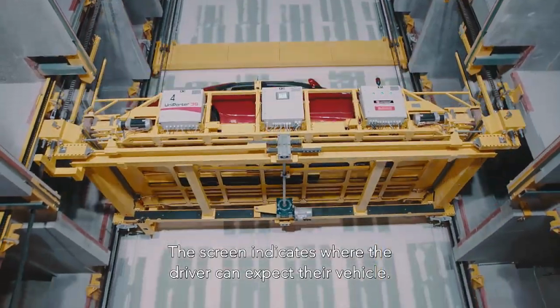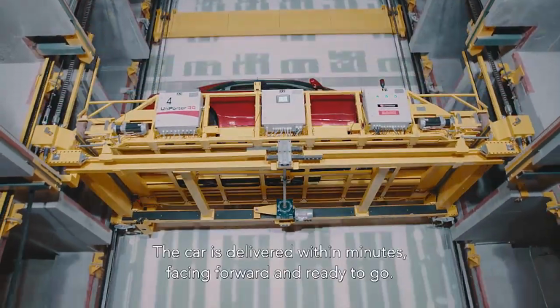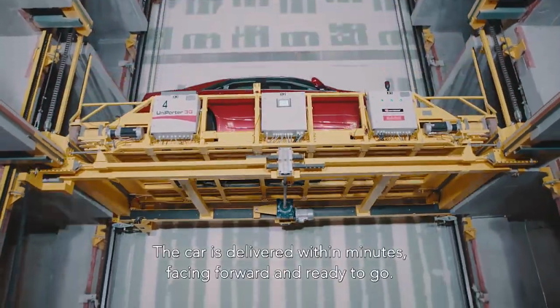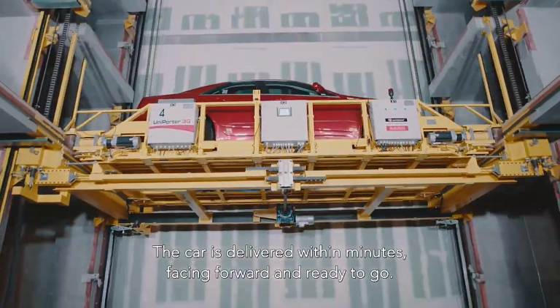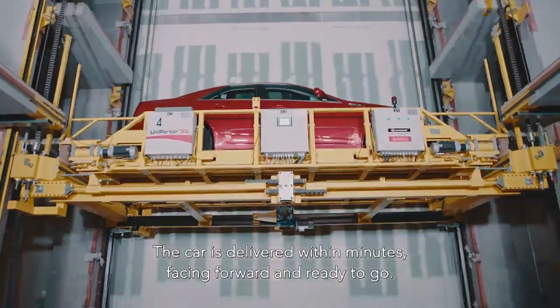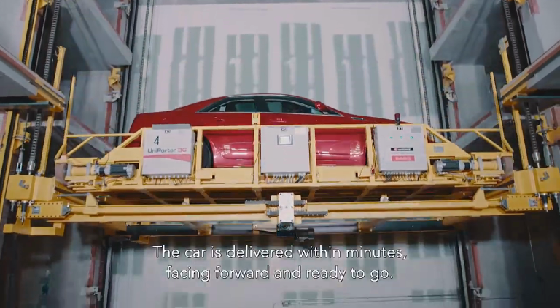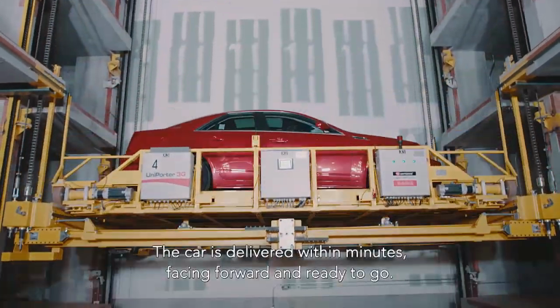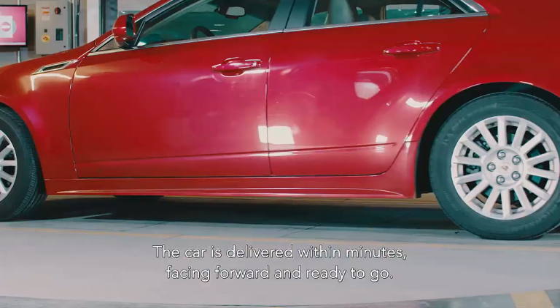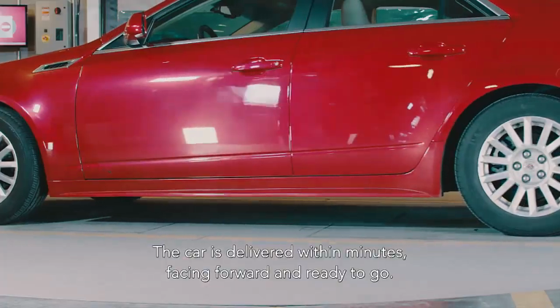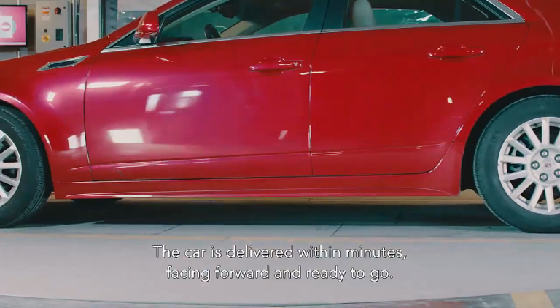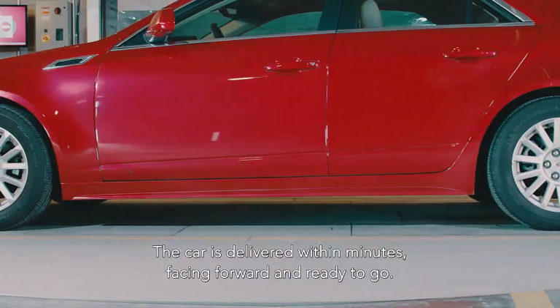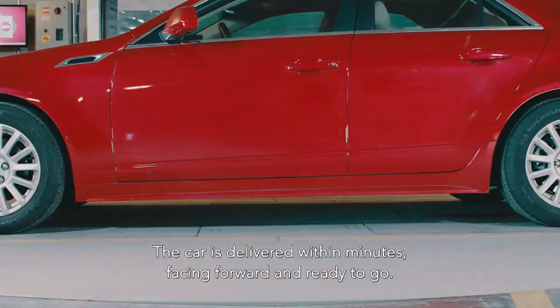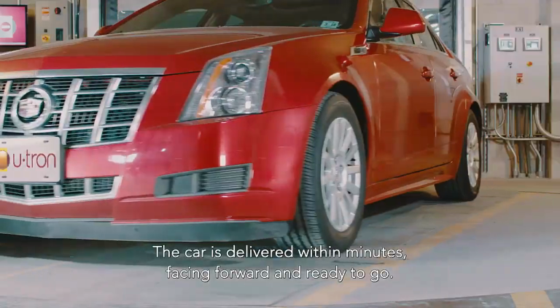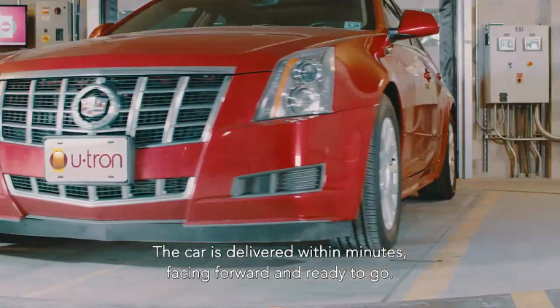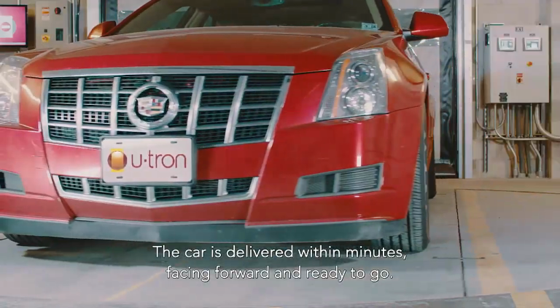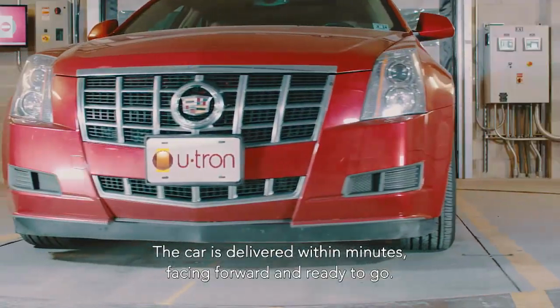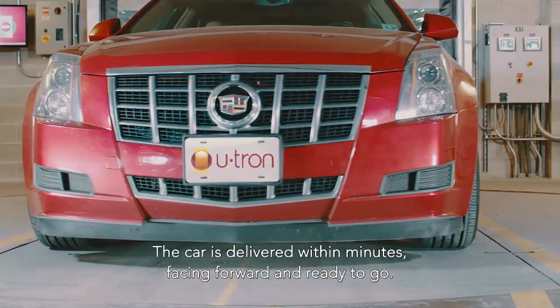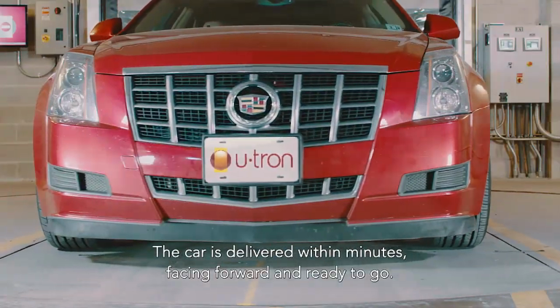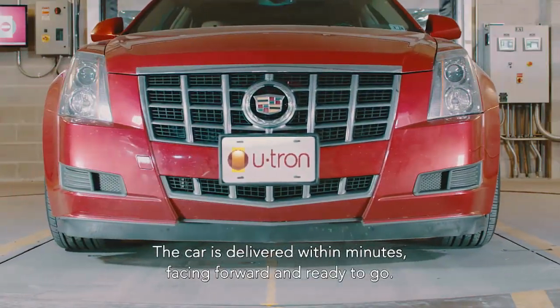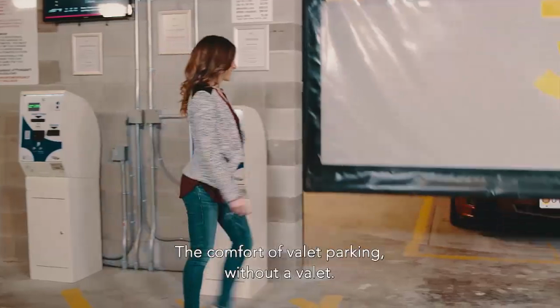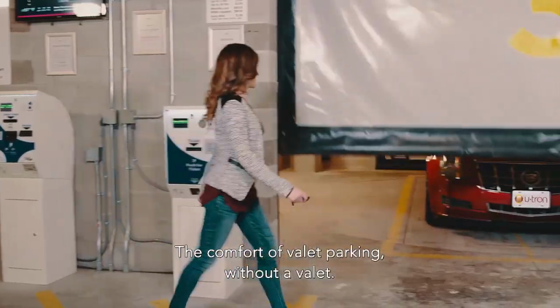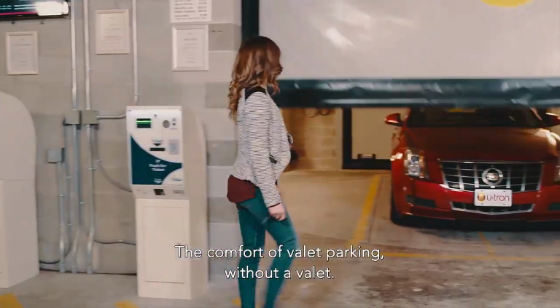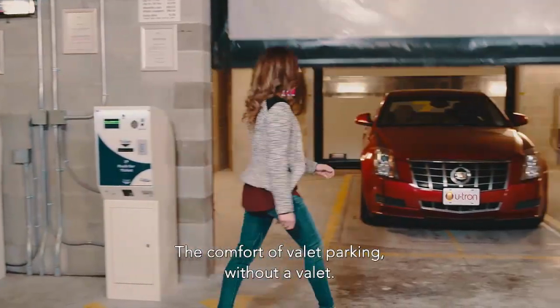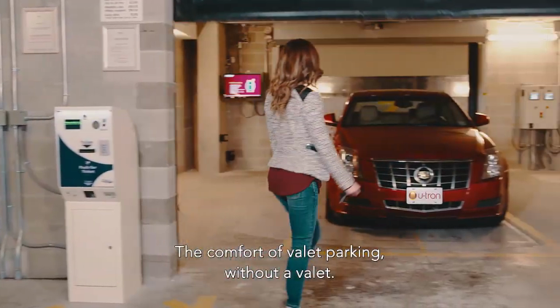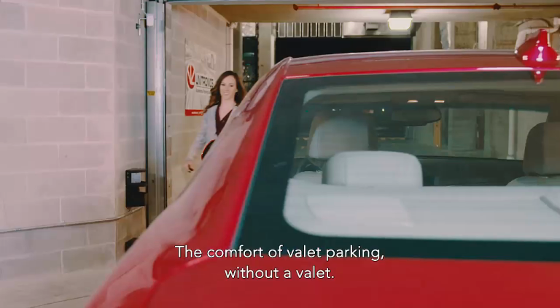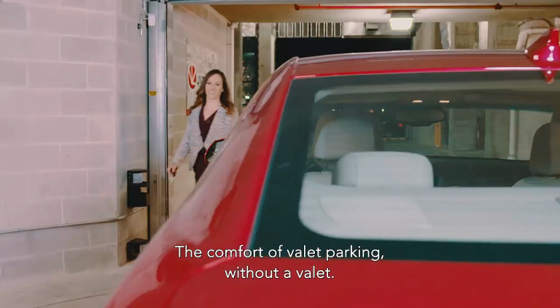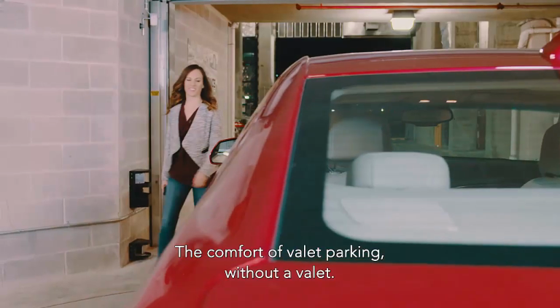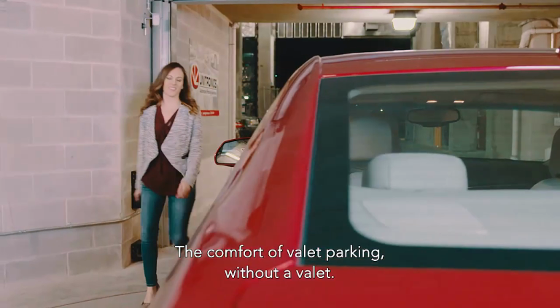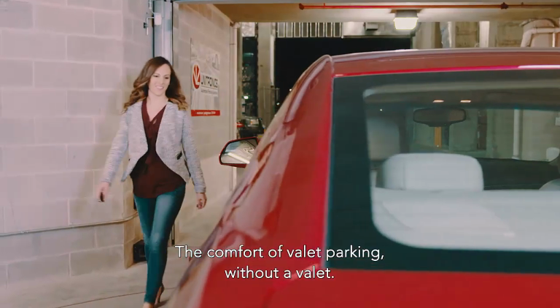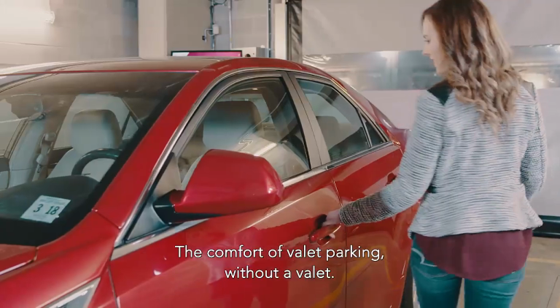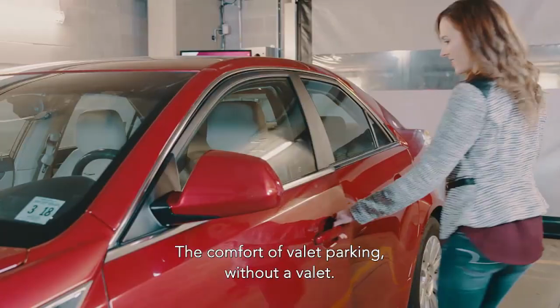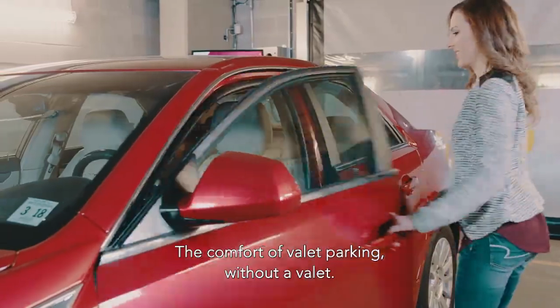The car is delivered within minutes, facing forward and ready to go — the comfort of valet parking without a valet.